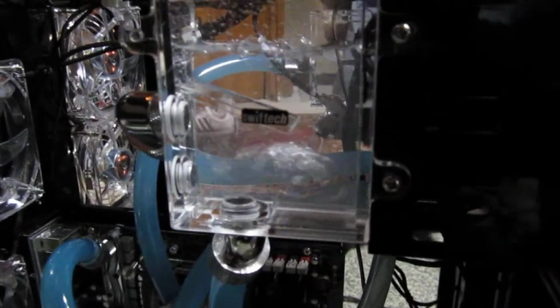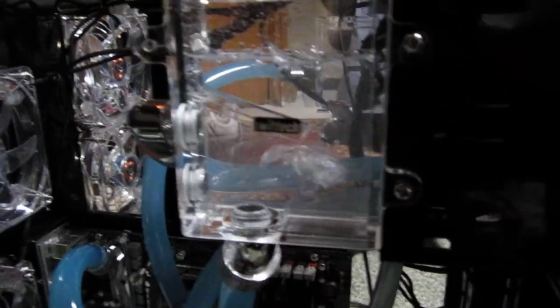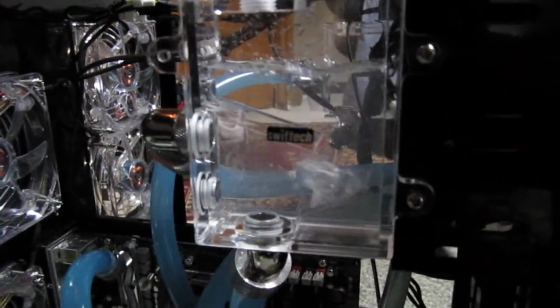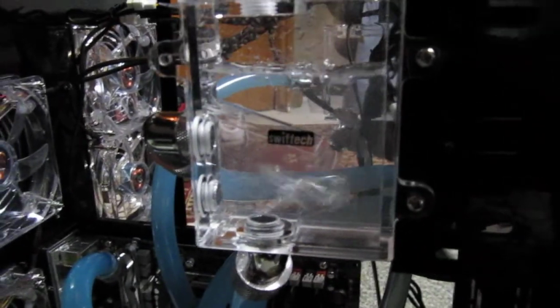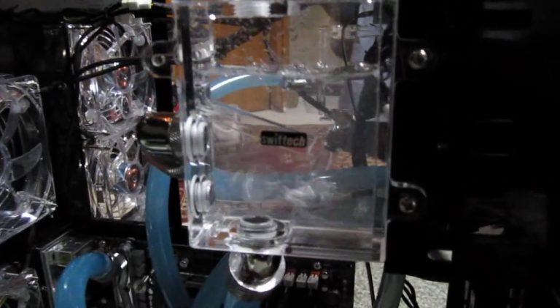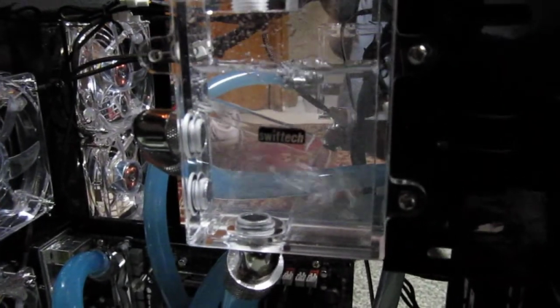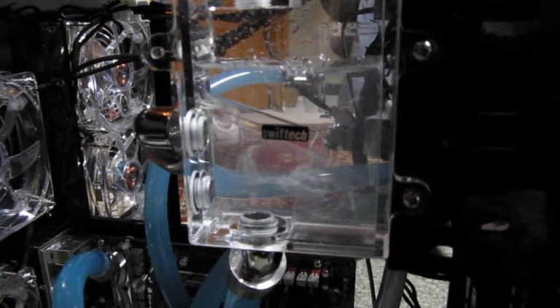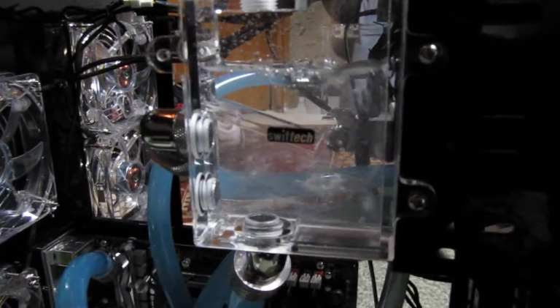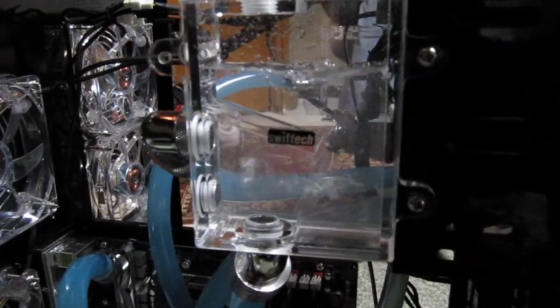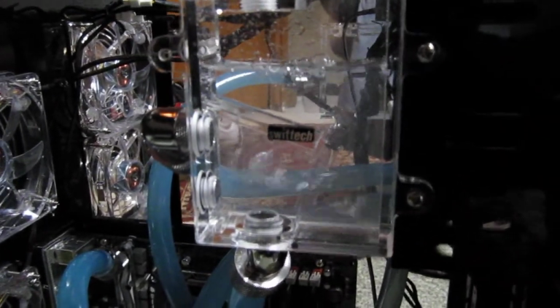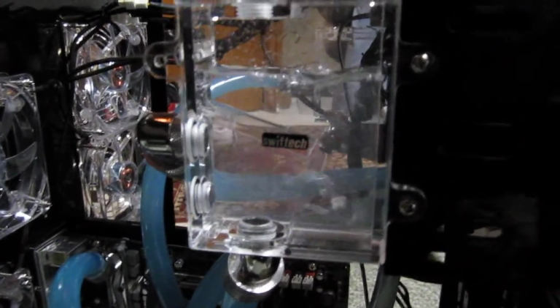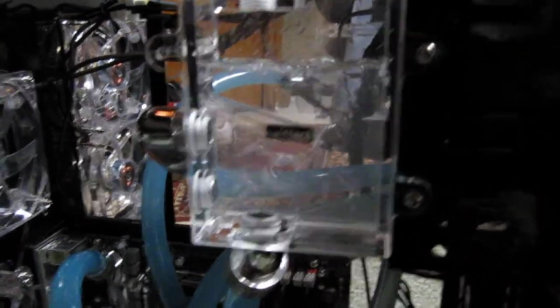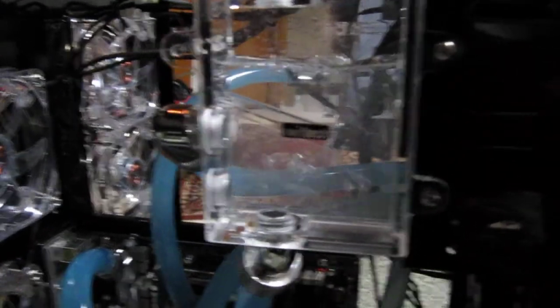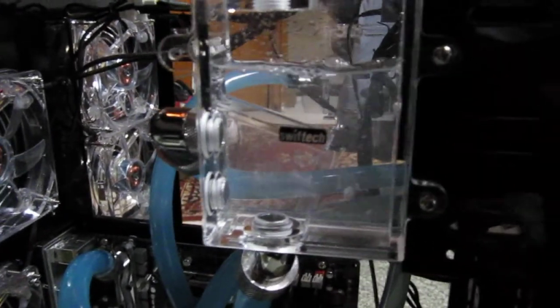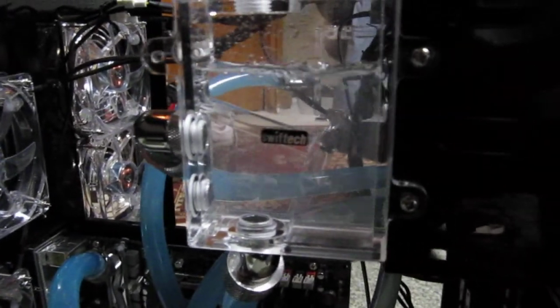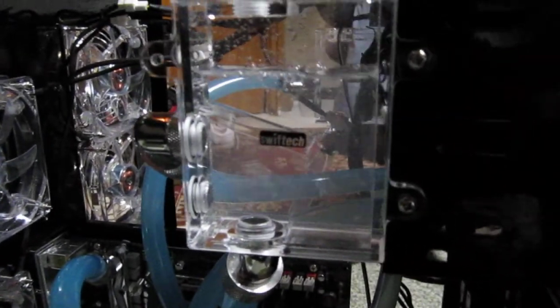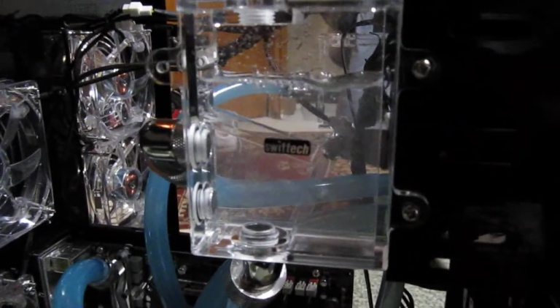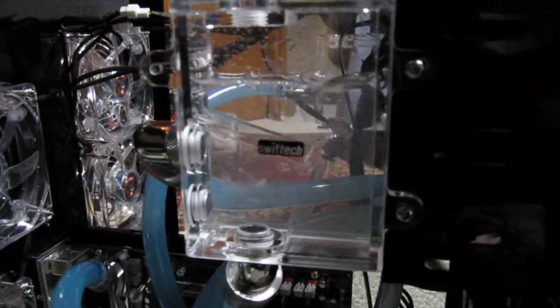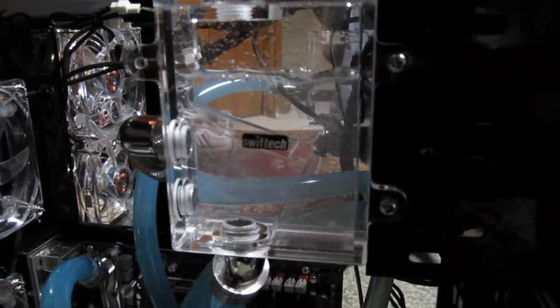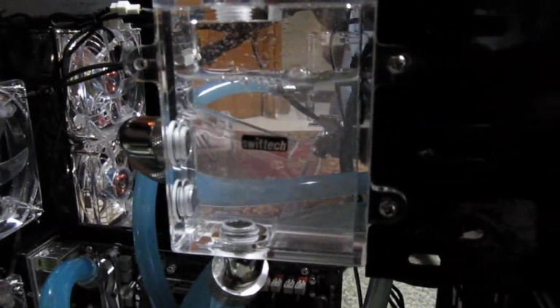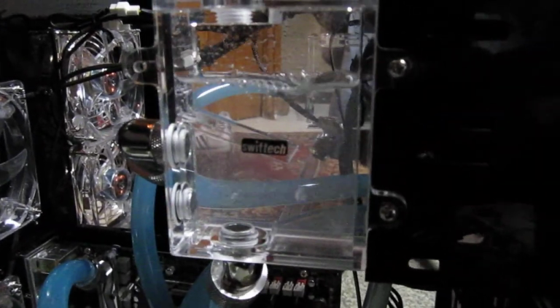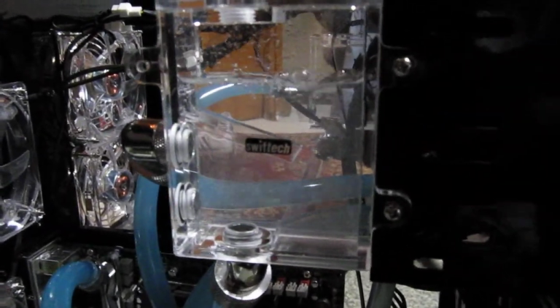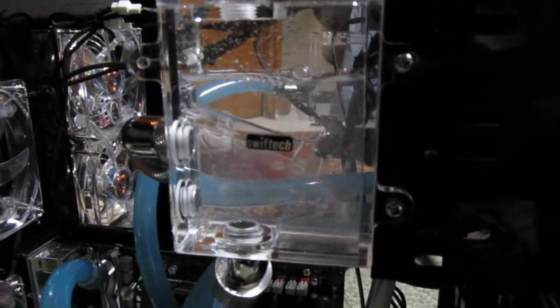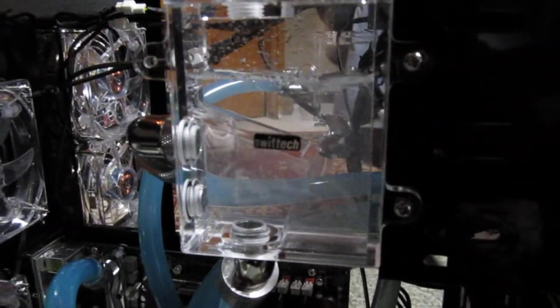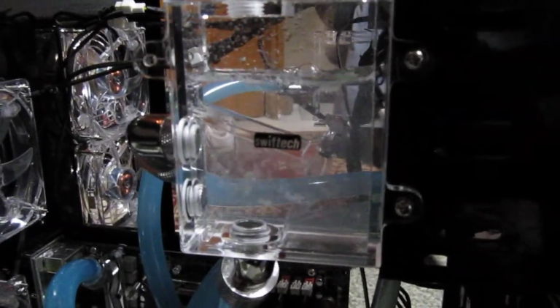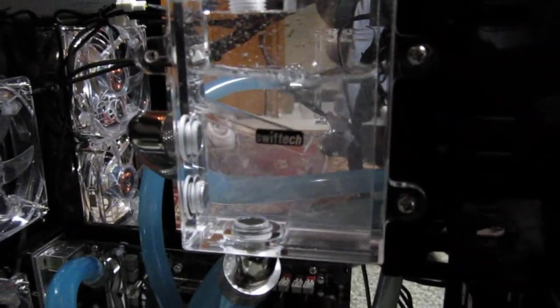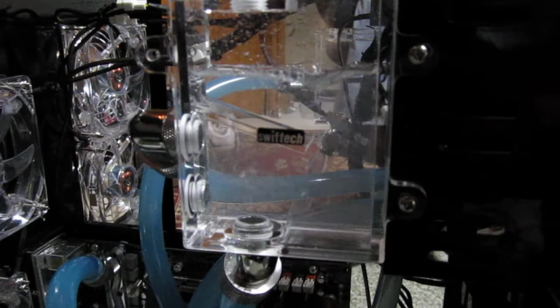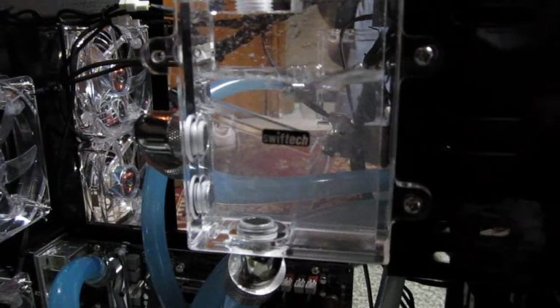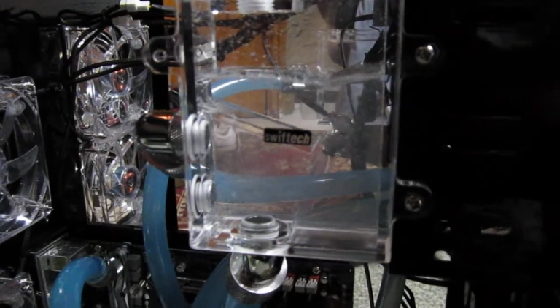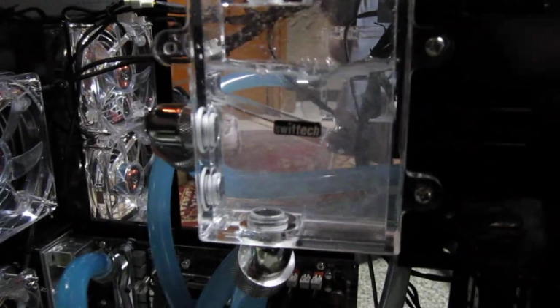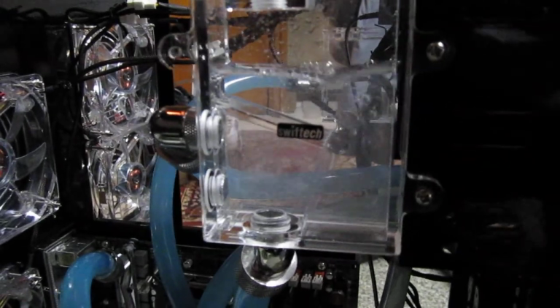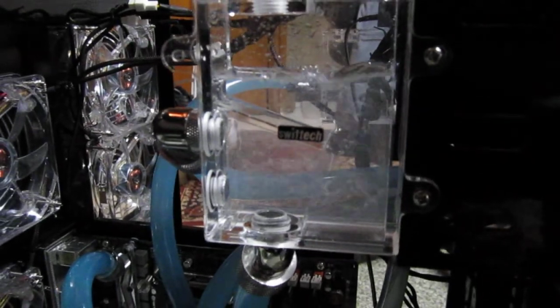It still needs to bleed out, but that's it for now.